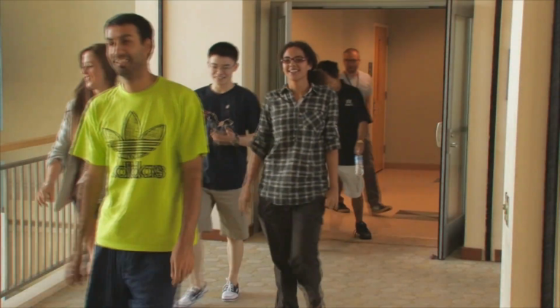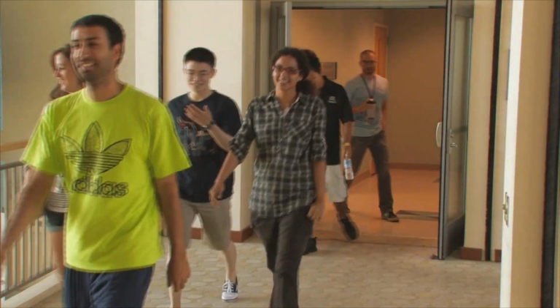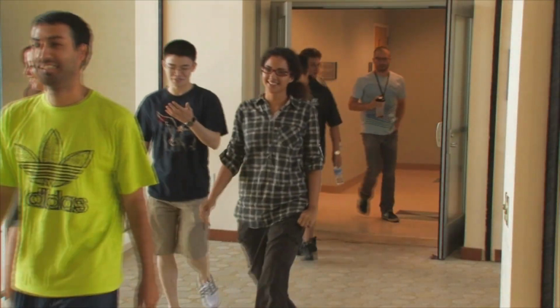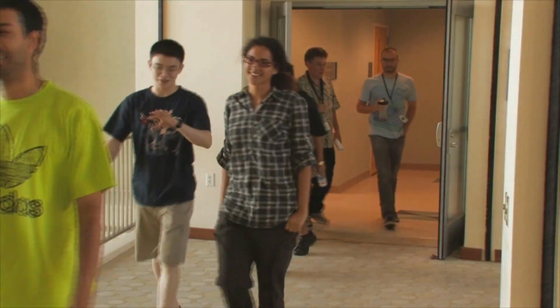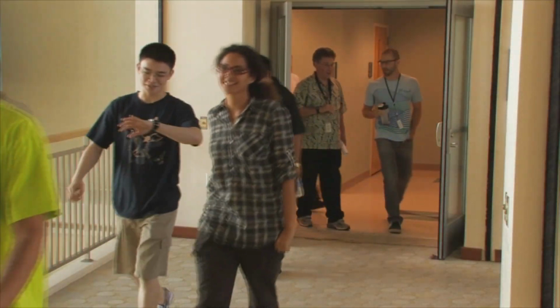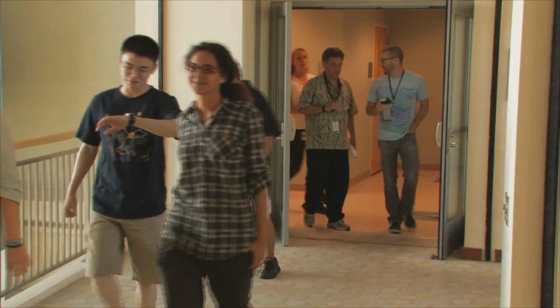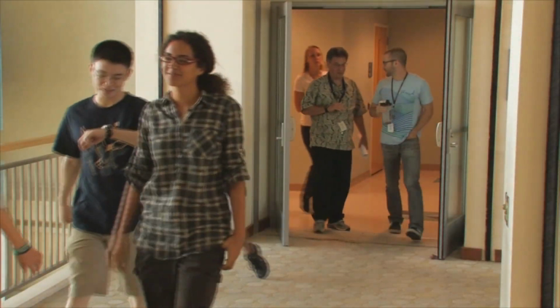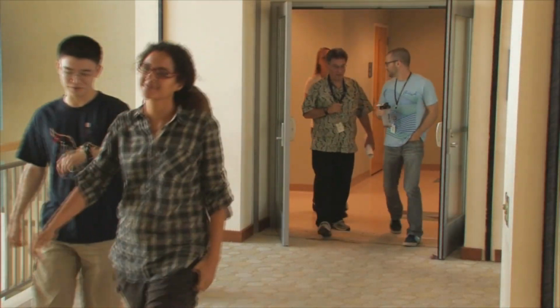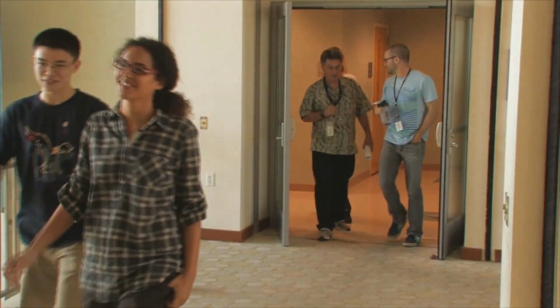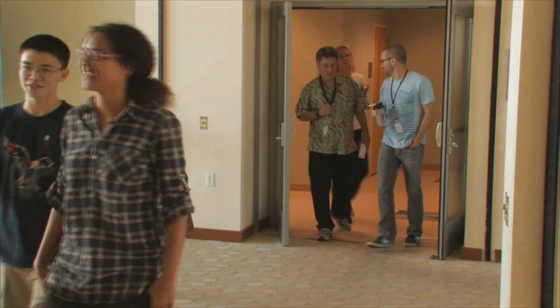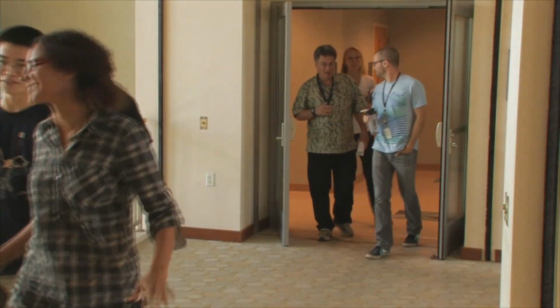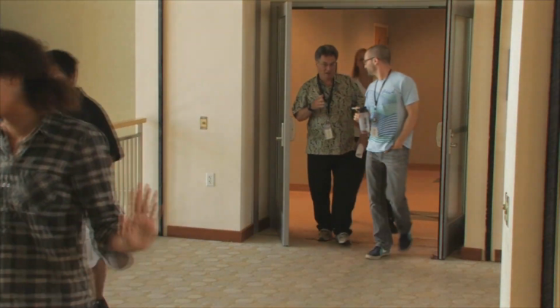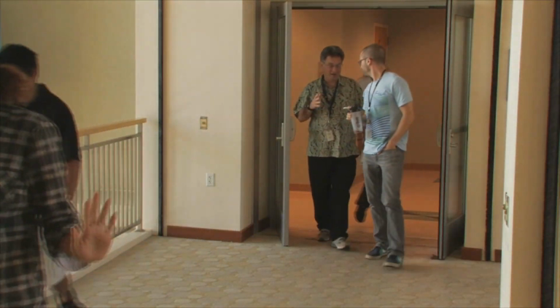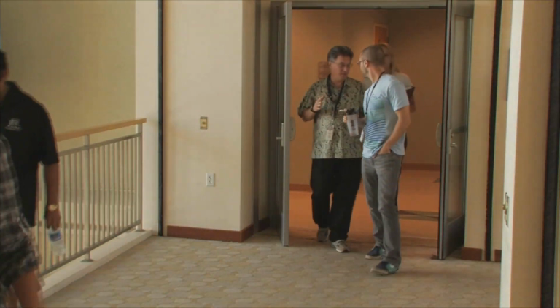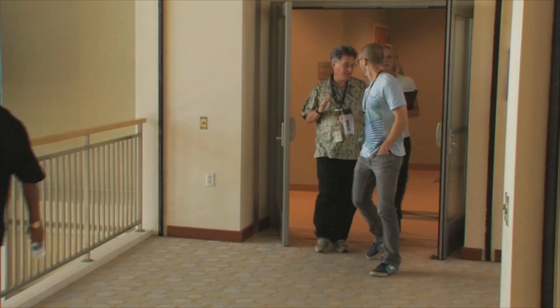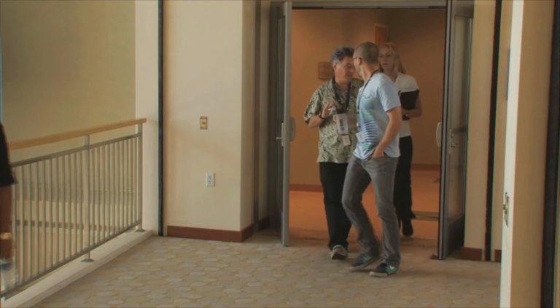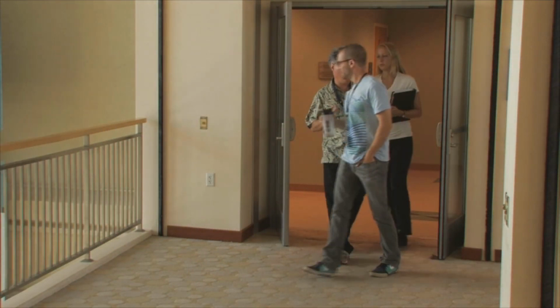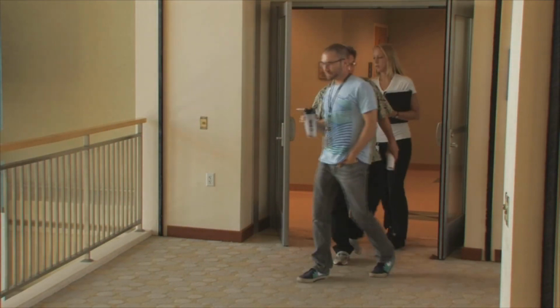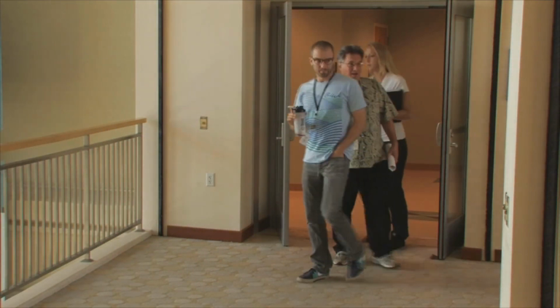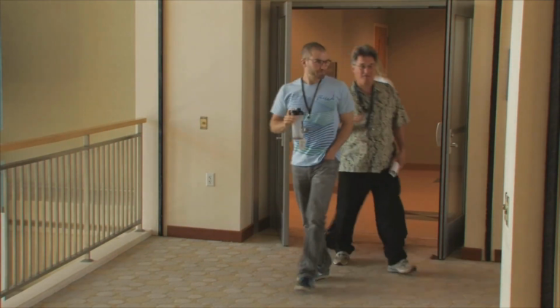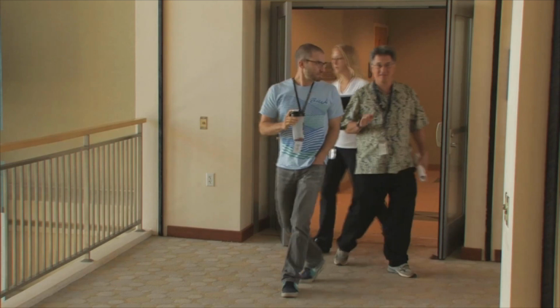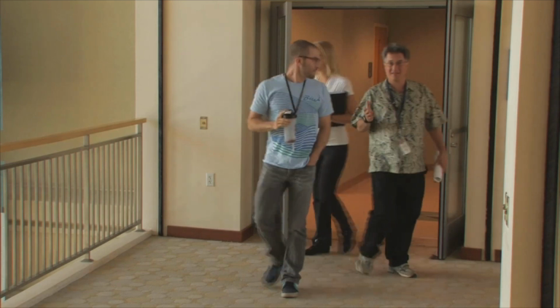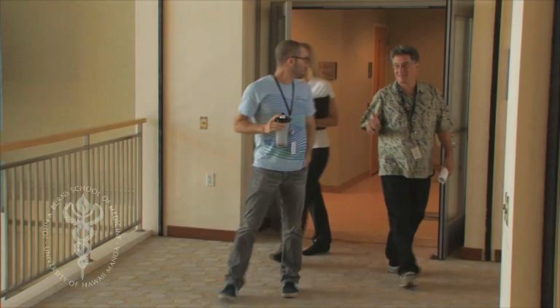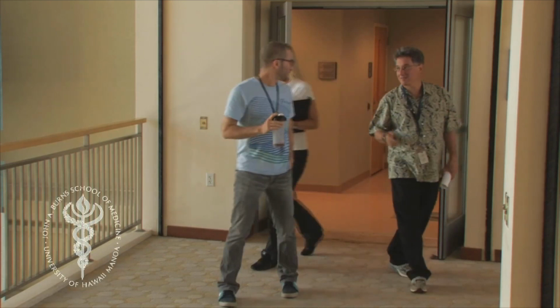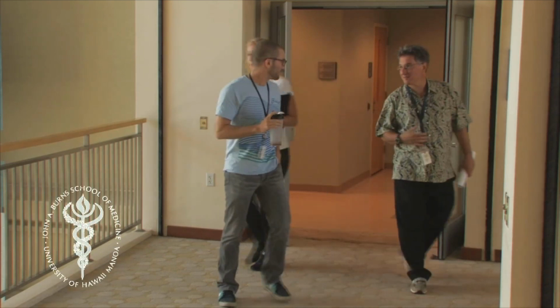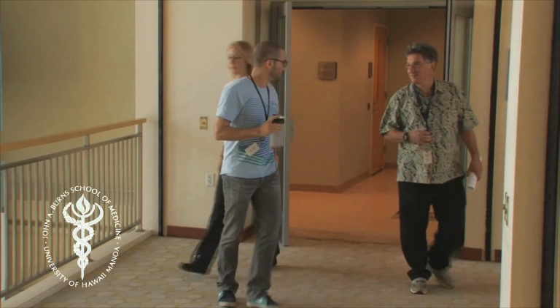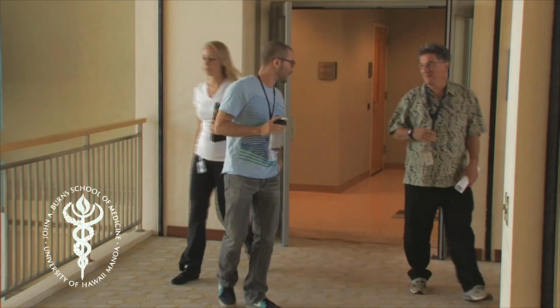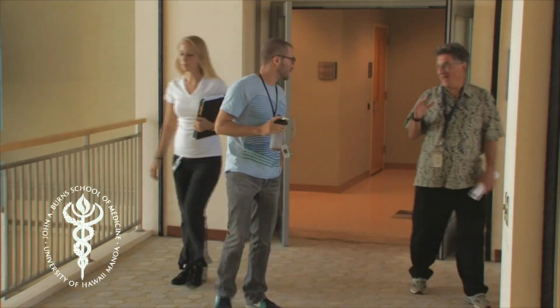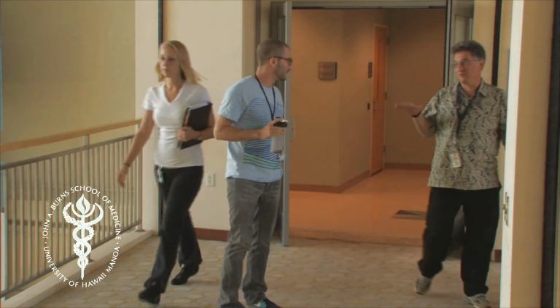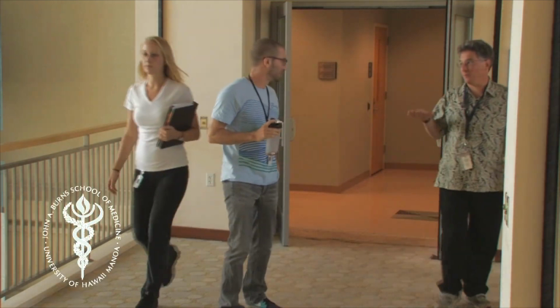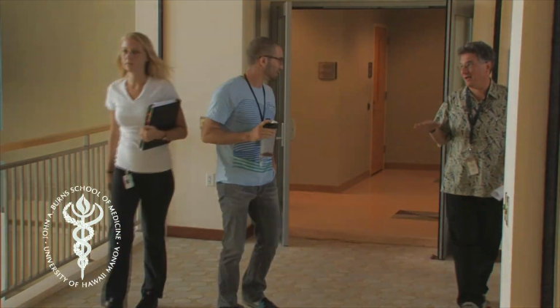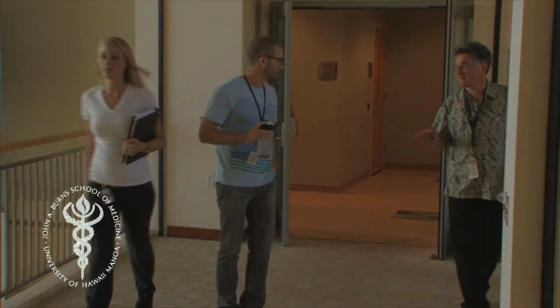Dr. Hong hopes this technology will find its way into the medical curriculum at the University of Hawaii John A. Byrne School of Medicine.